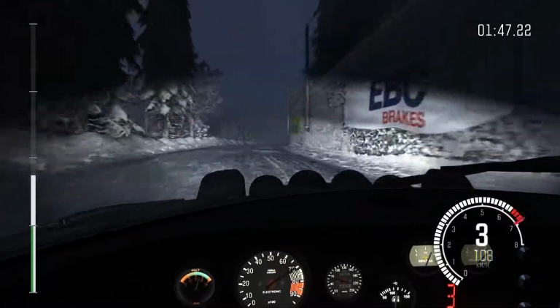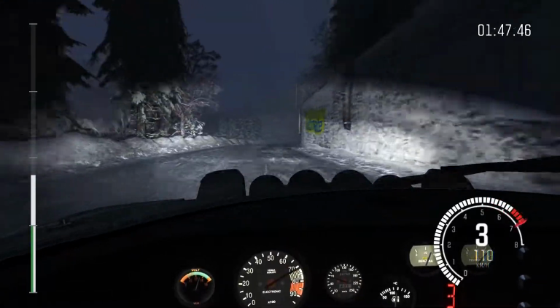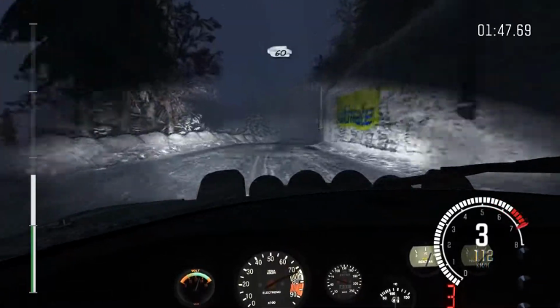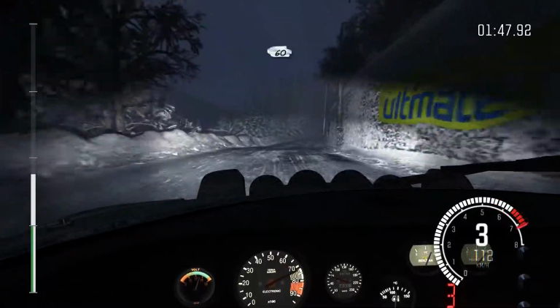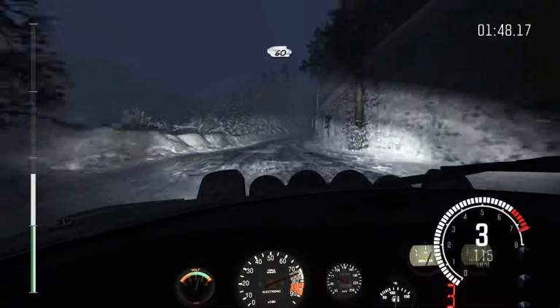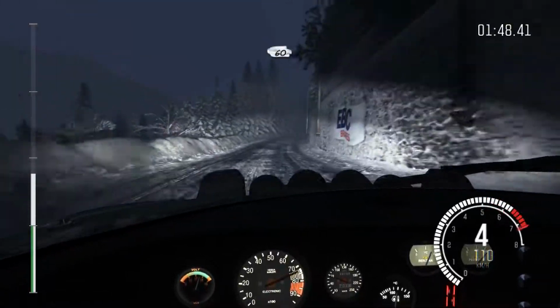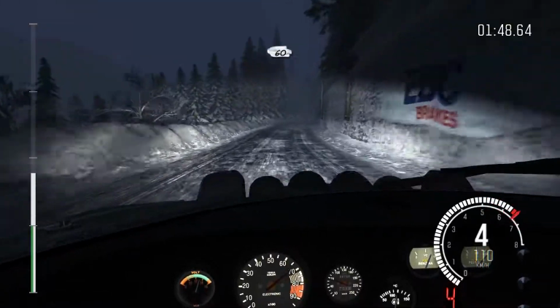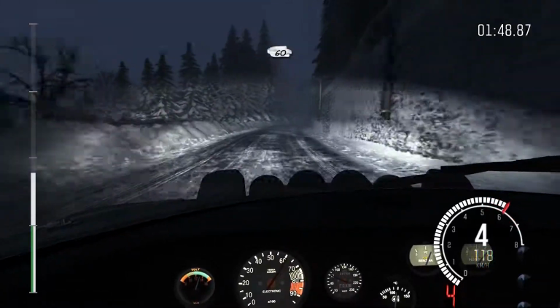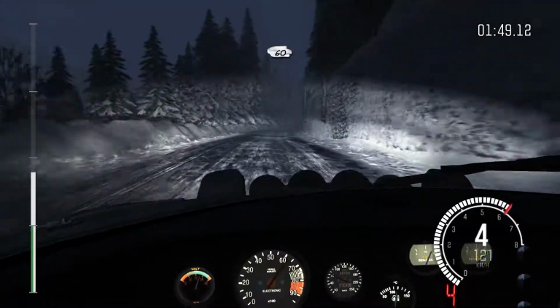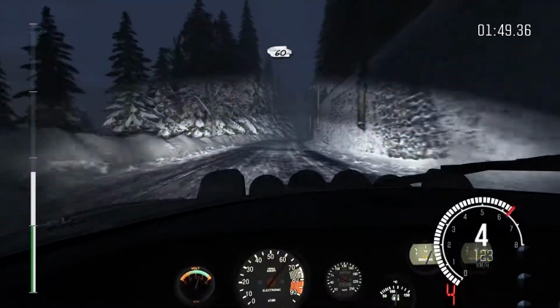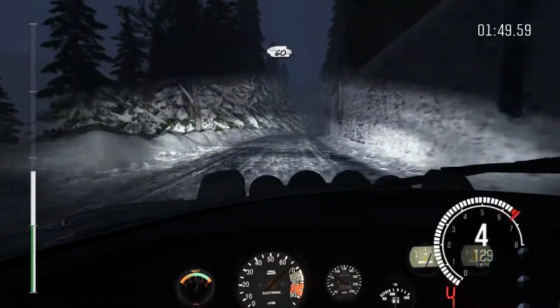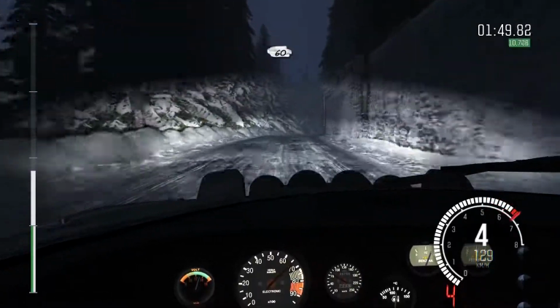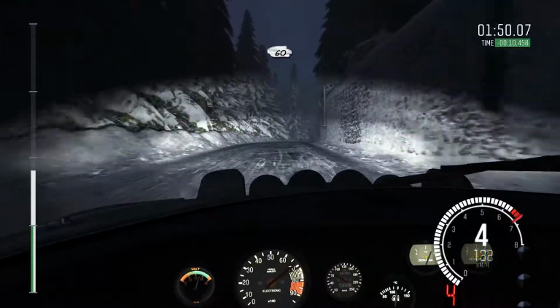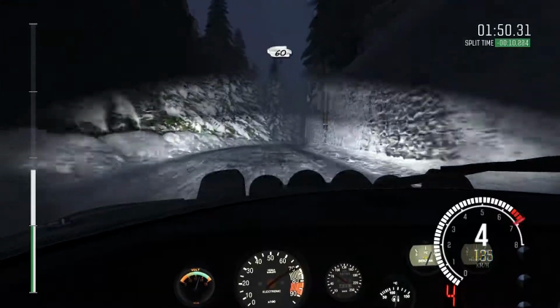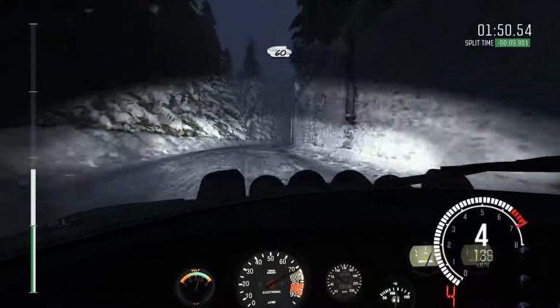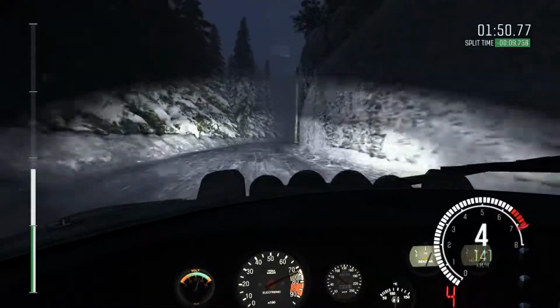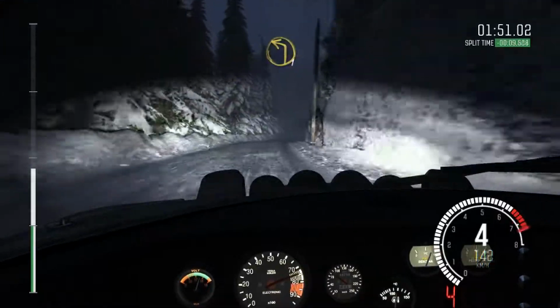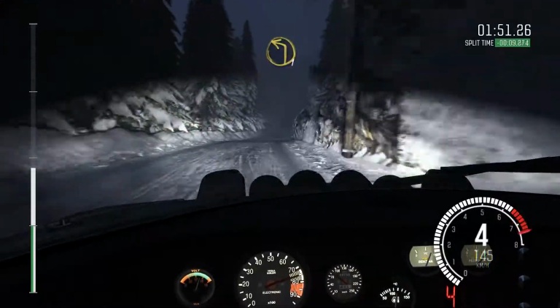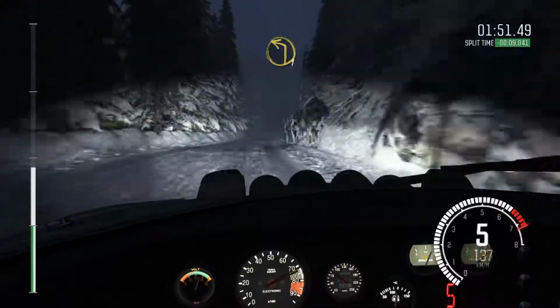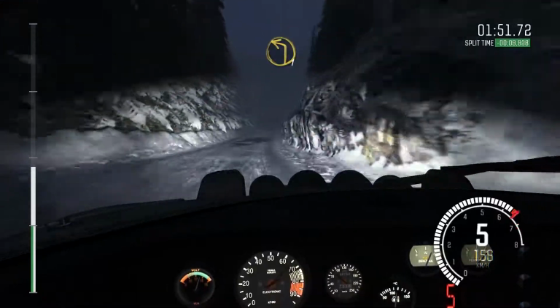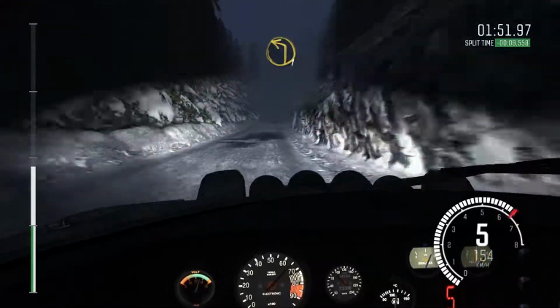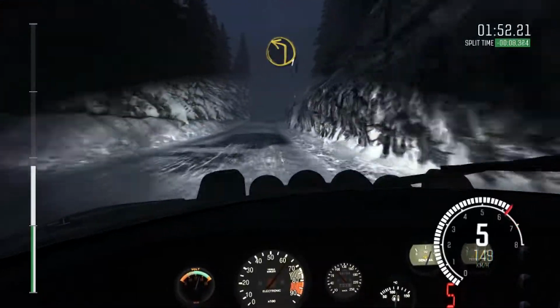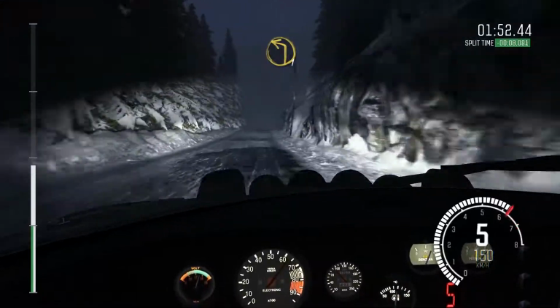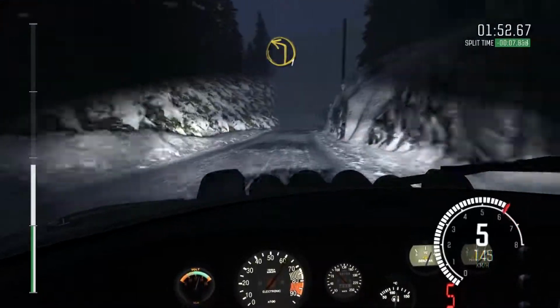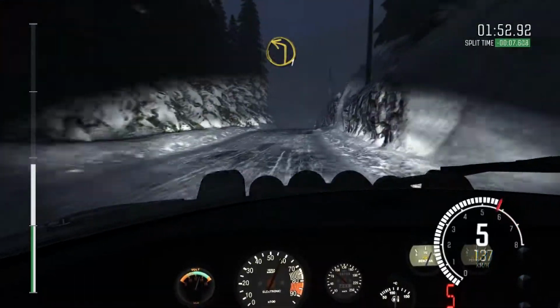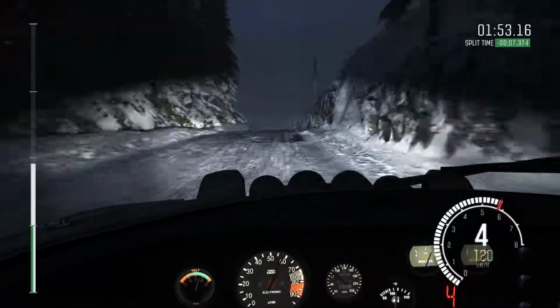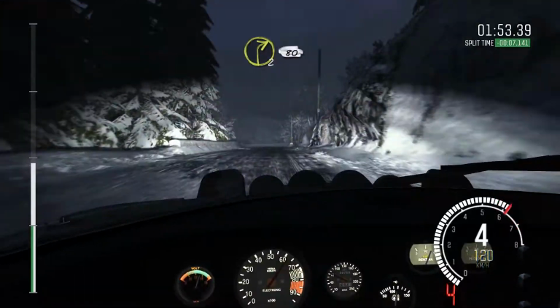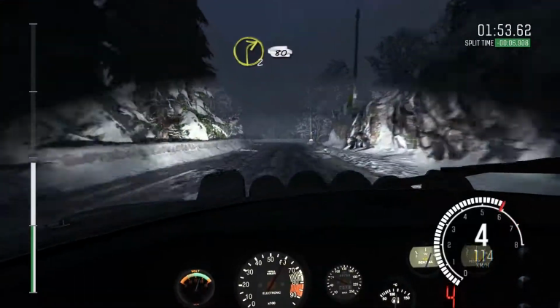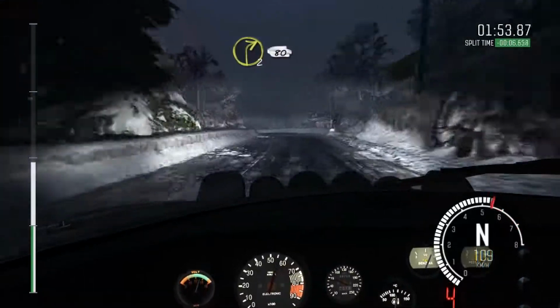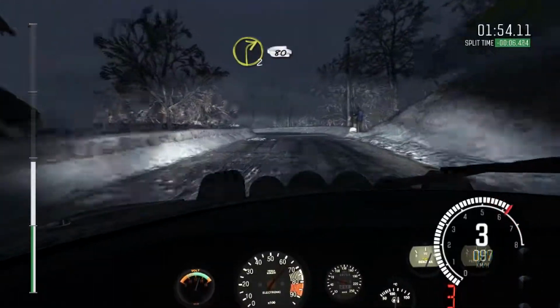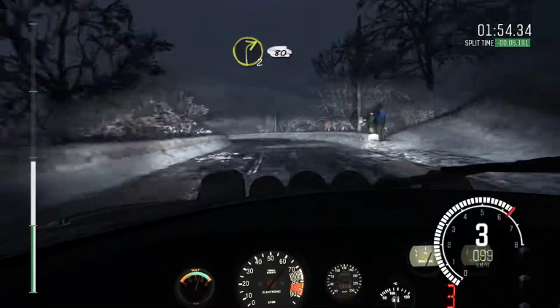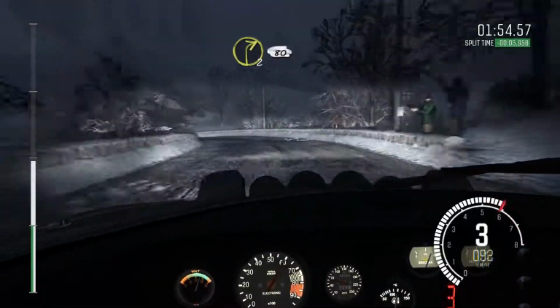And right 5, over crest. Left 1, long. And right 2, long. 80.